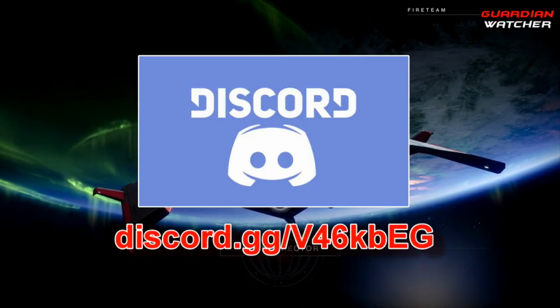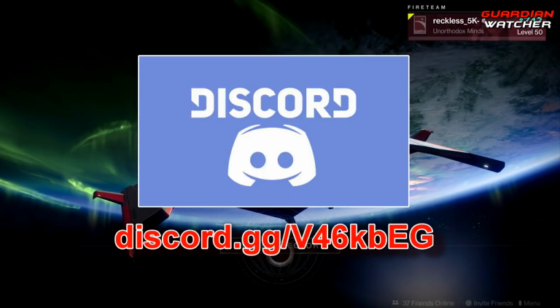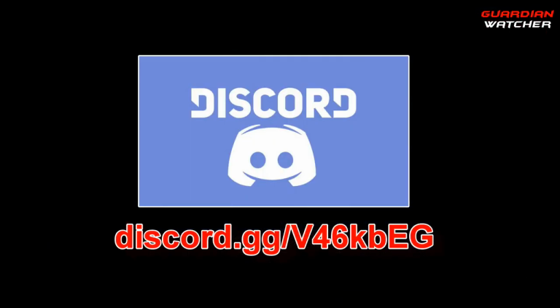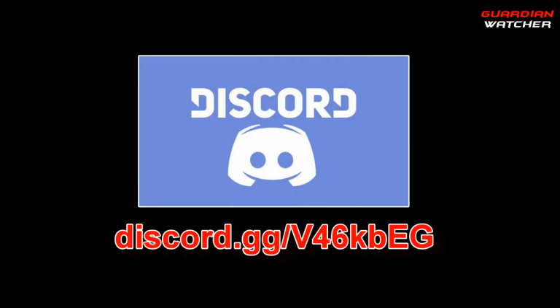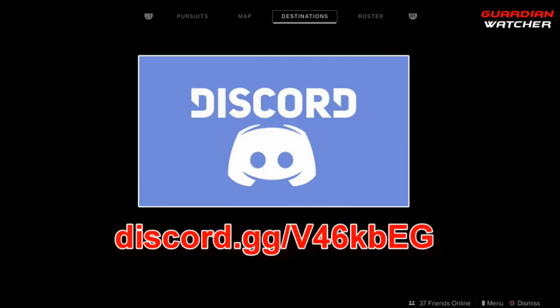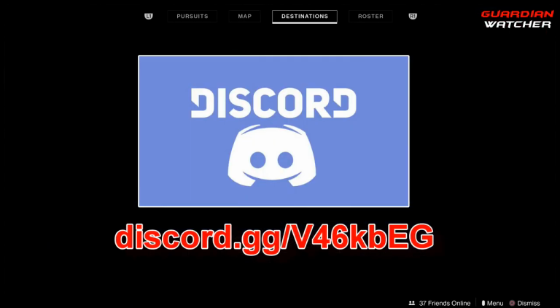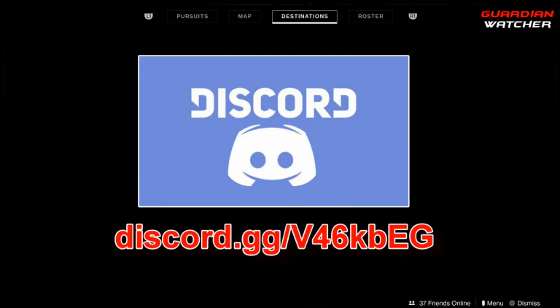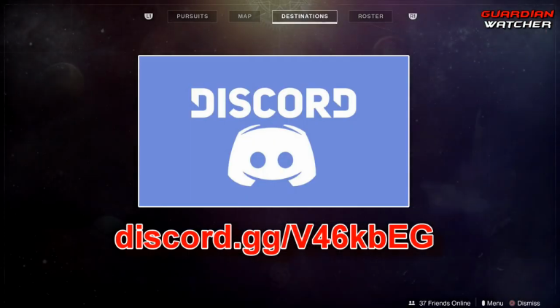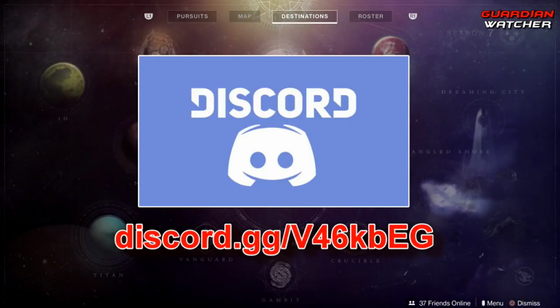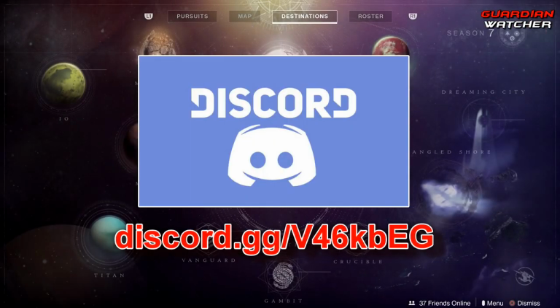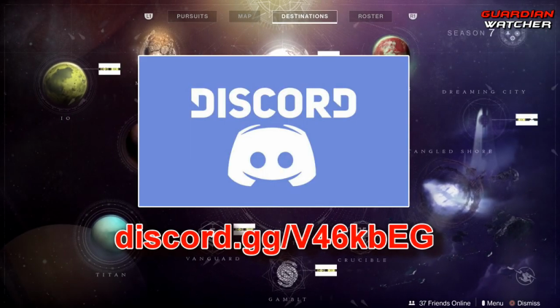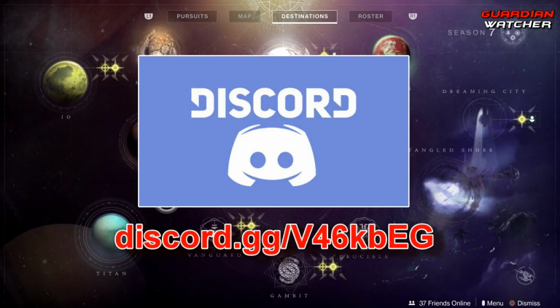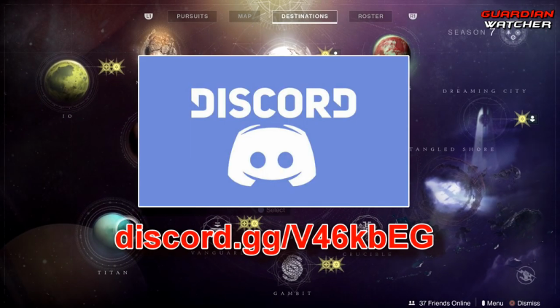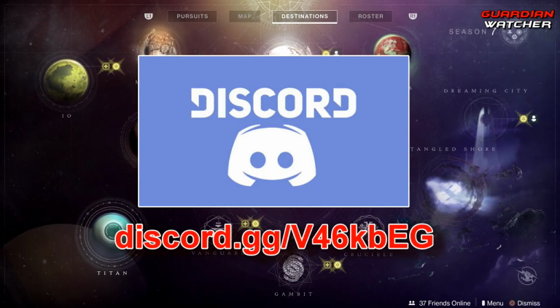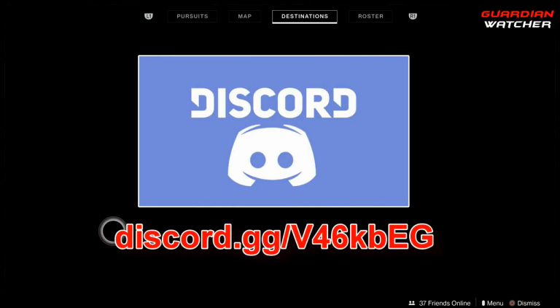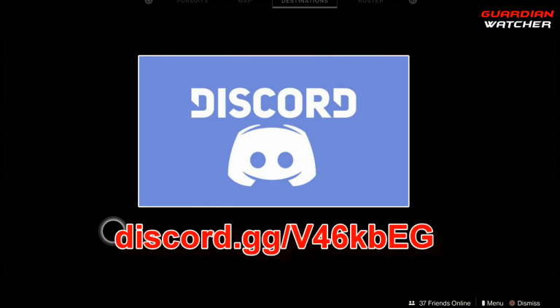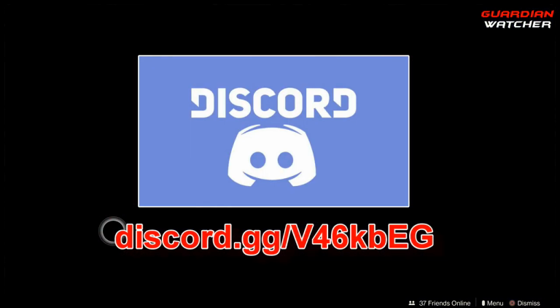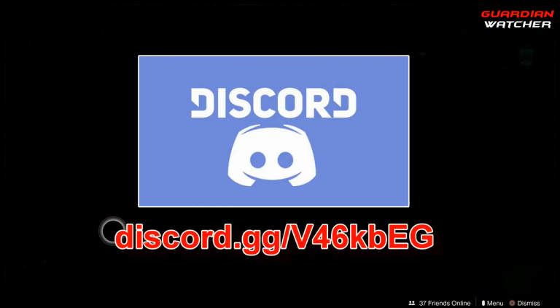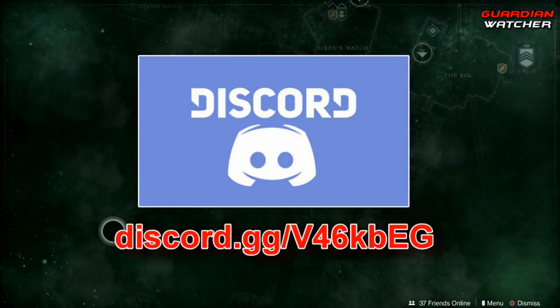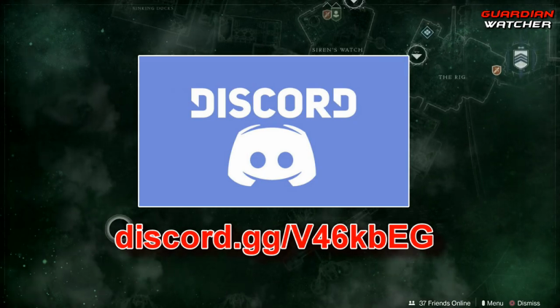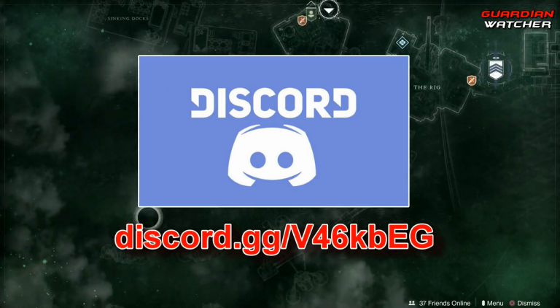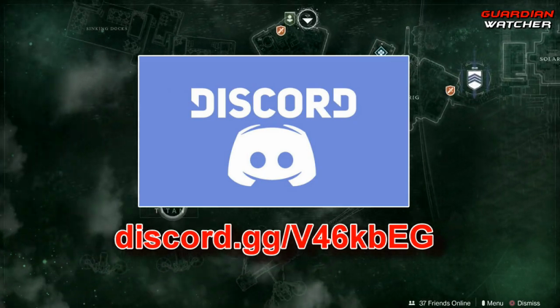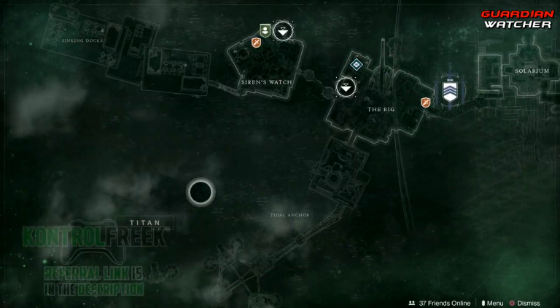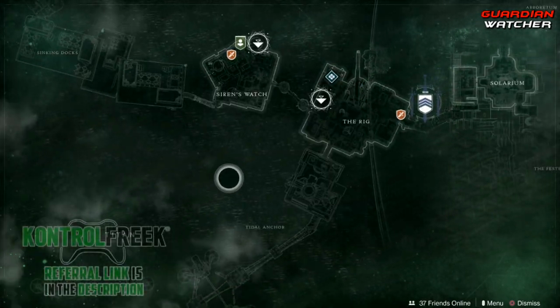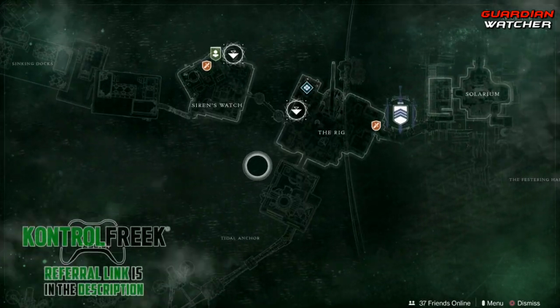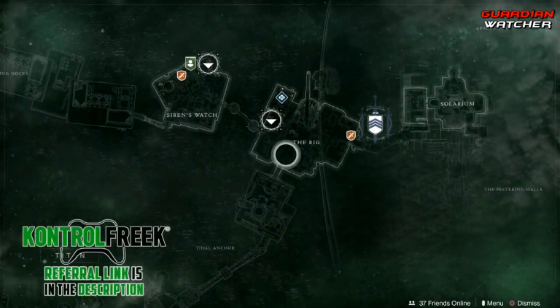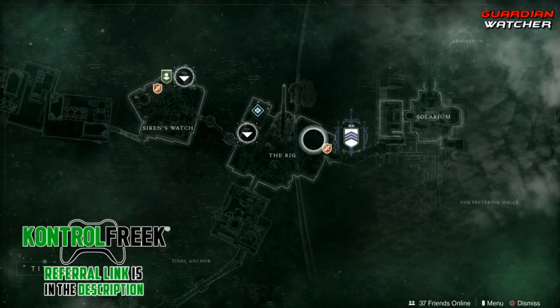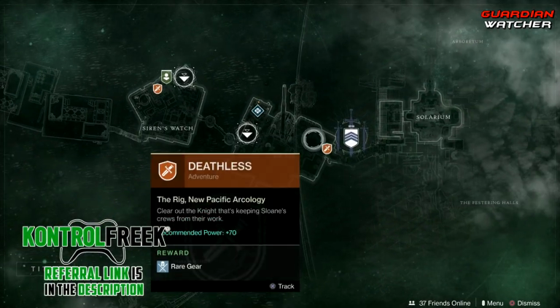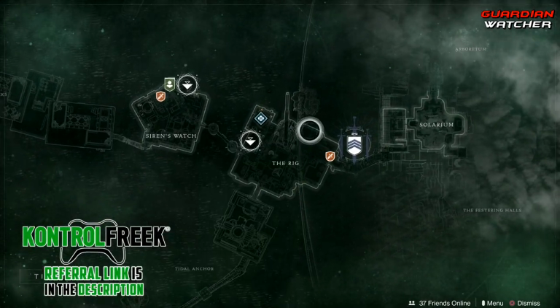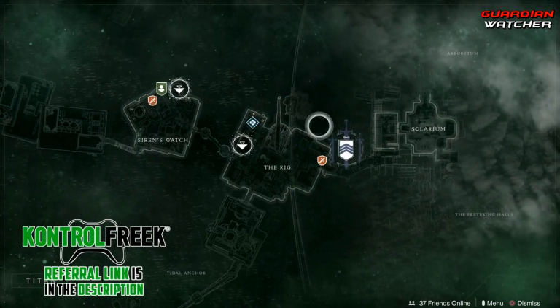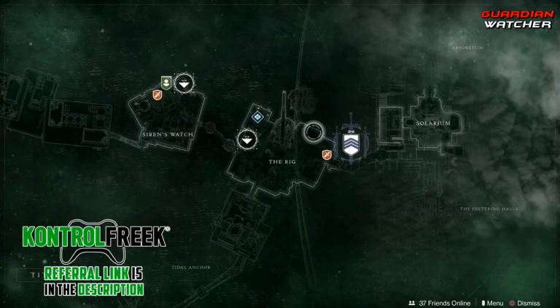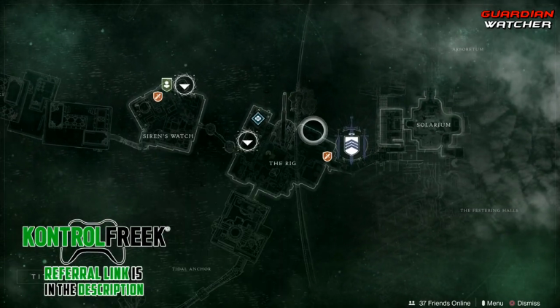Xur is located on Titan, and he is at the rig in this area right here.